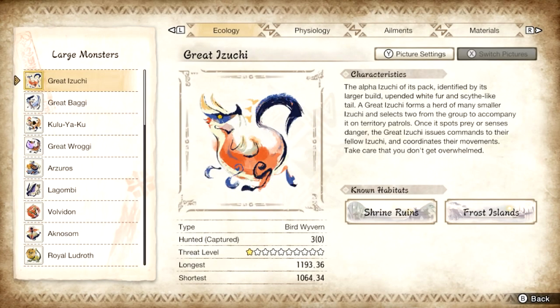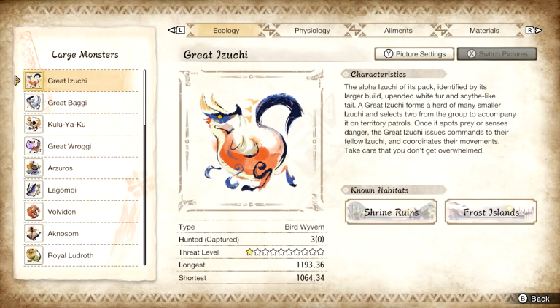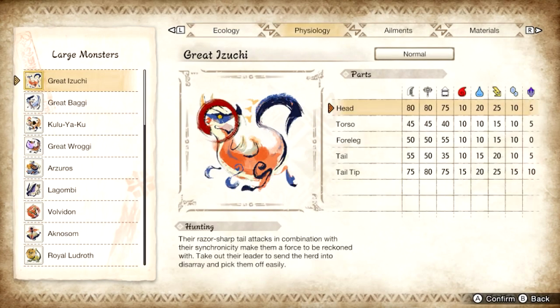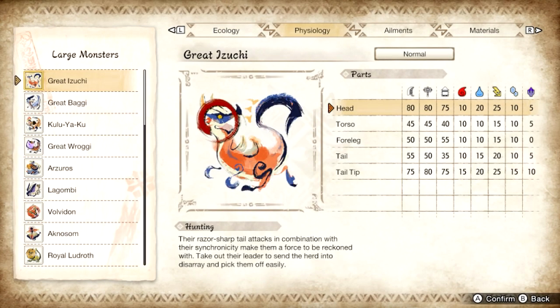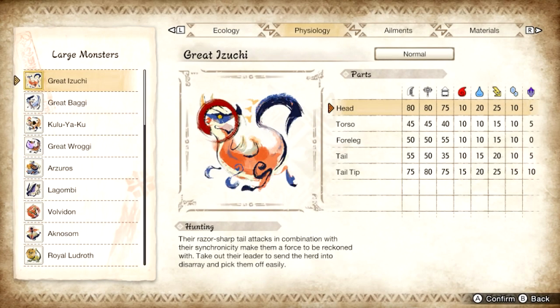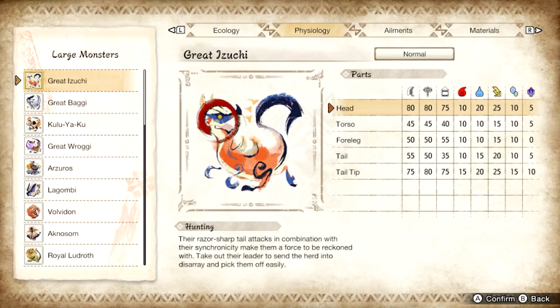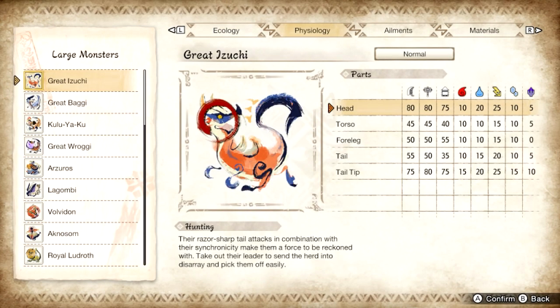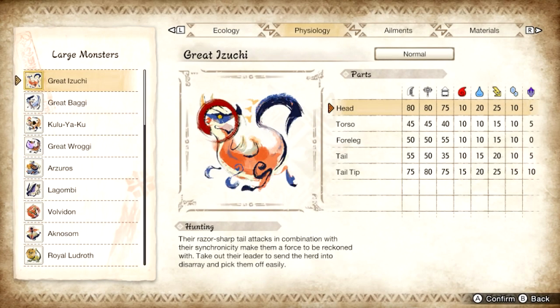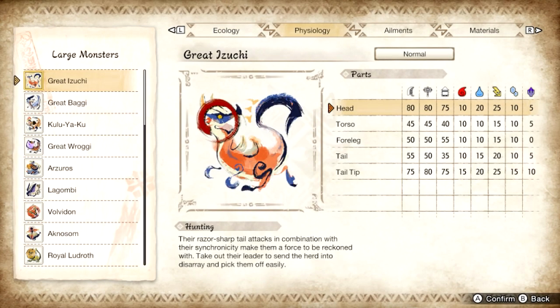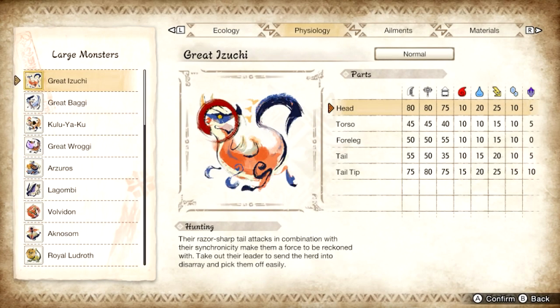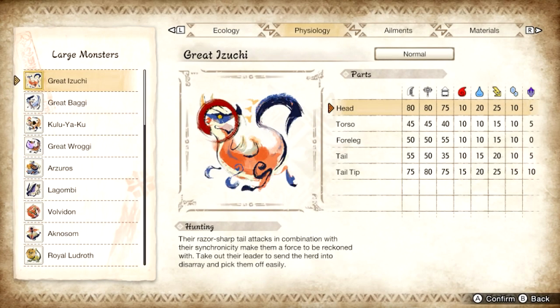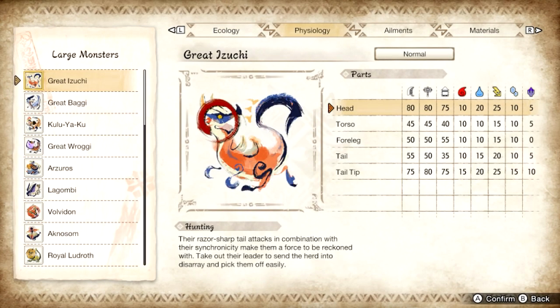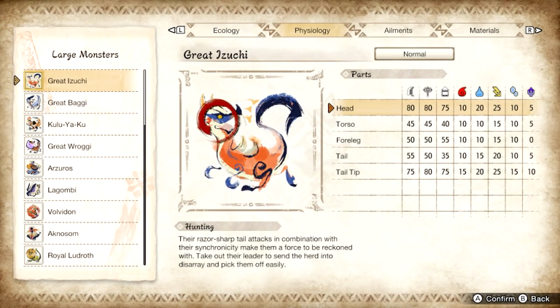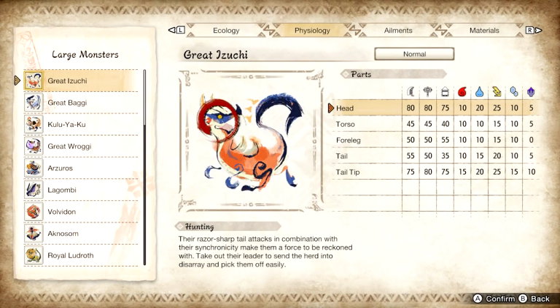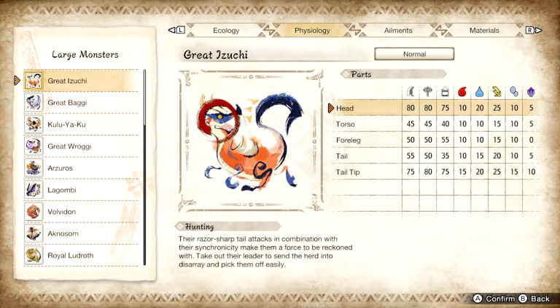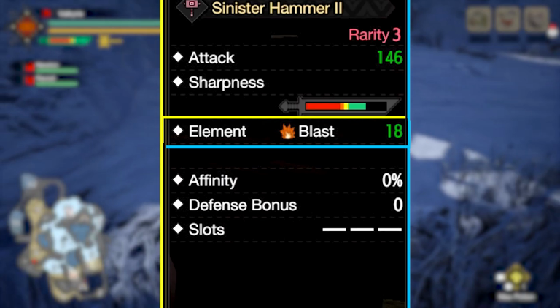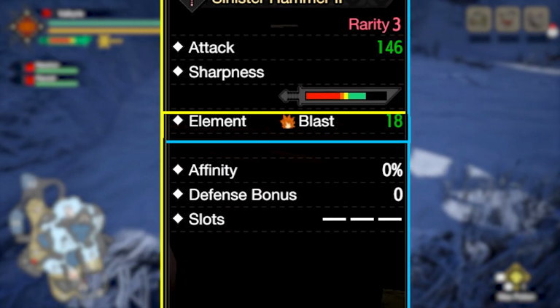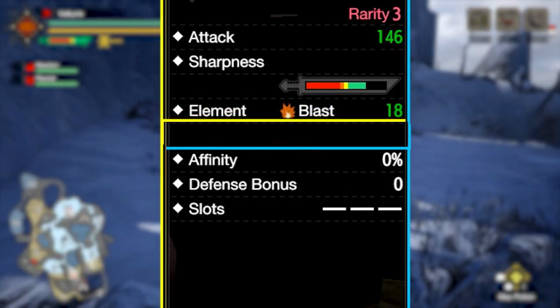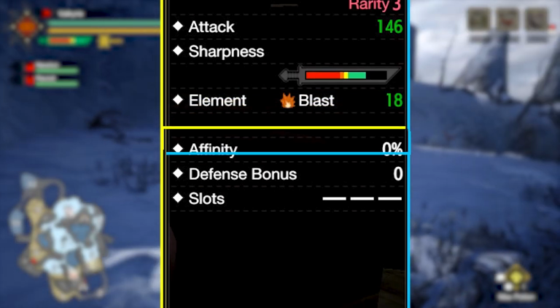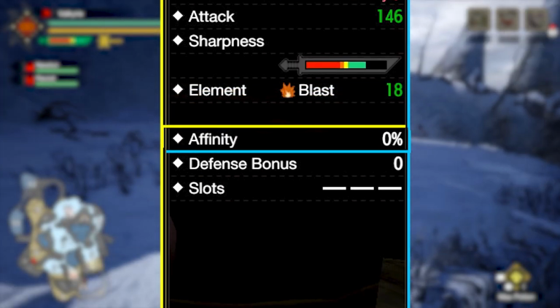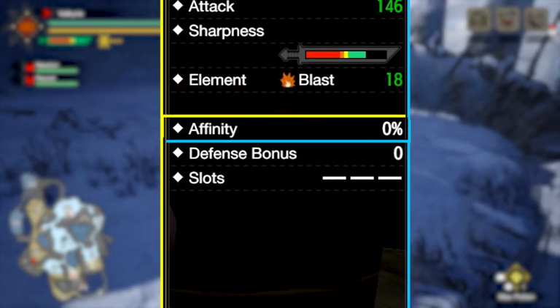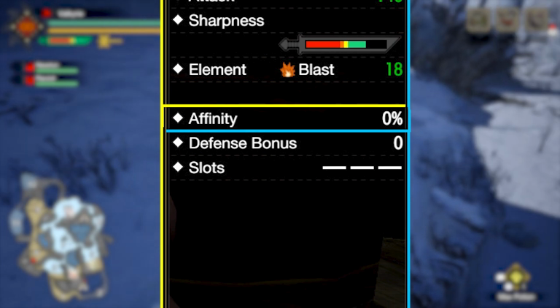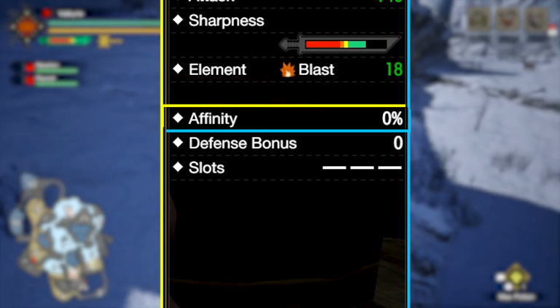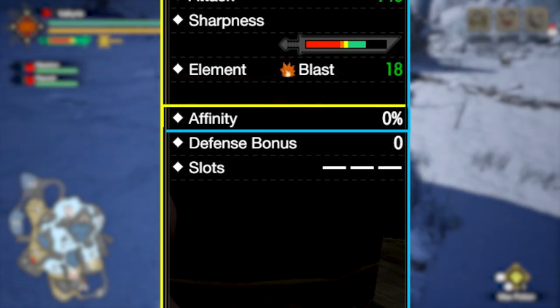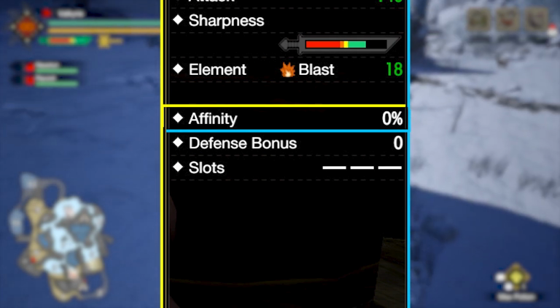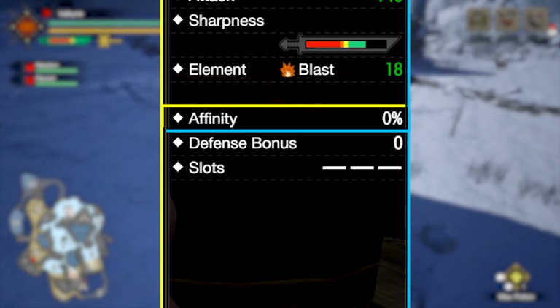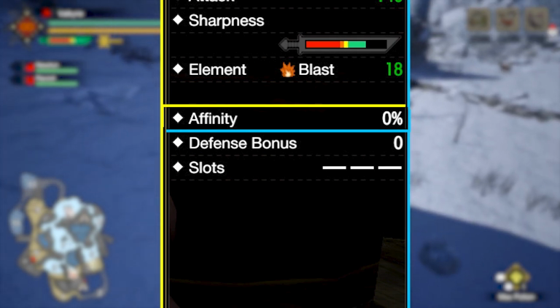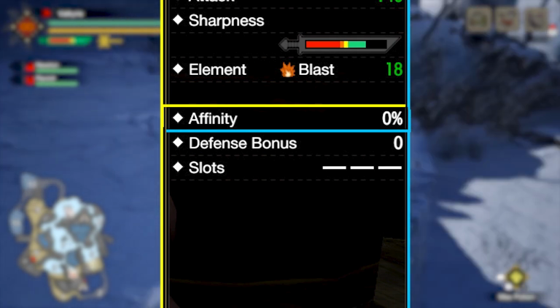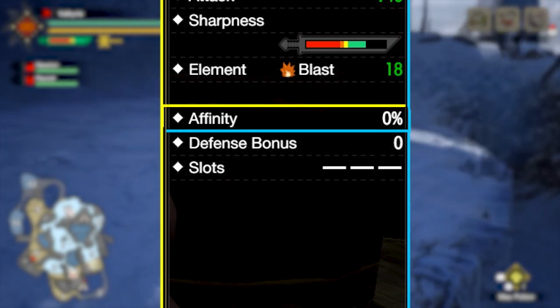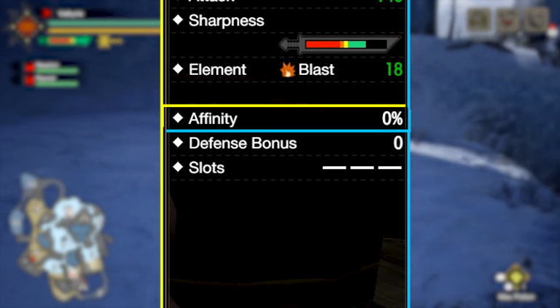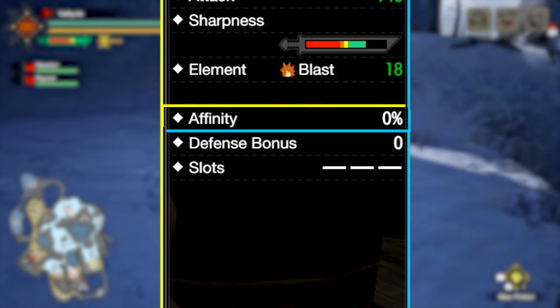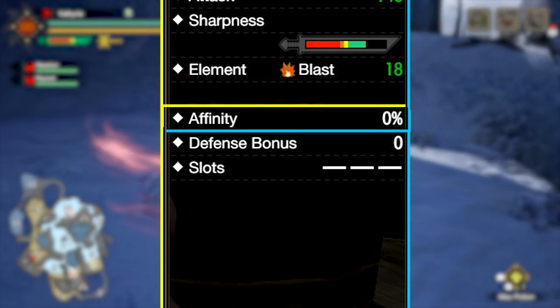Later, once you're more used to things, you can start experimenting with elemental damage. If you do want to delve into it, your hunter's notes has very detailed info about what elements hurt each monster most.